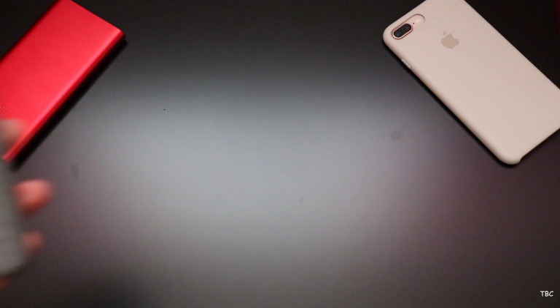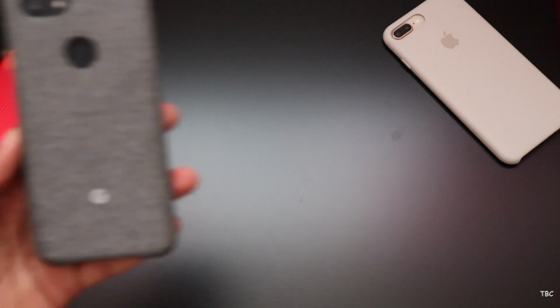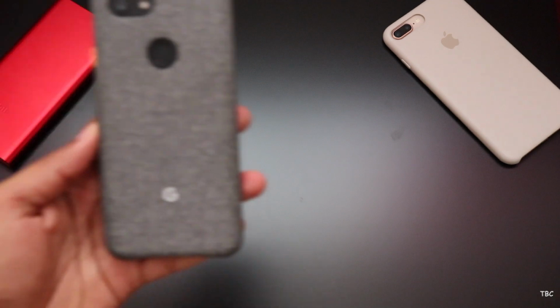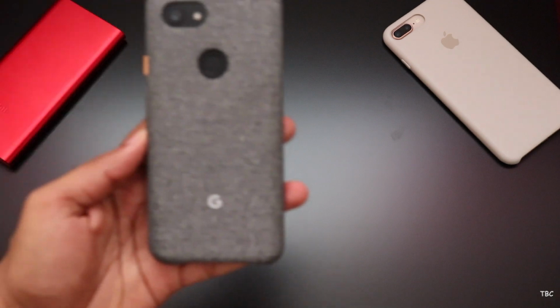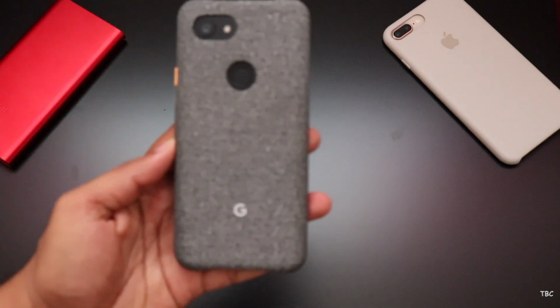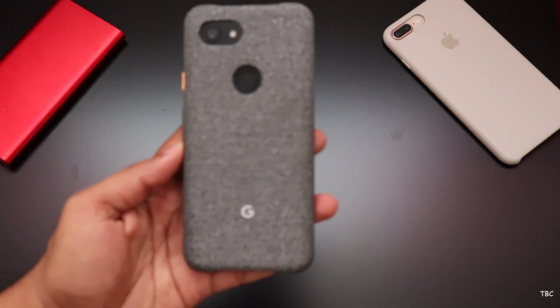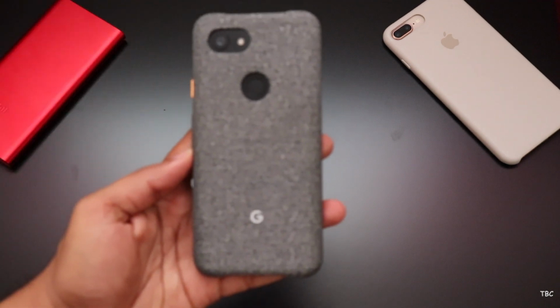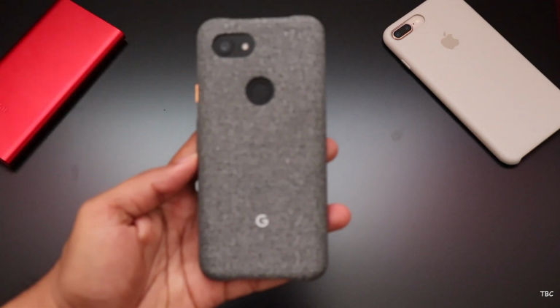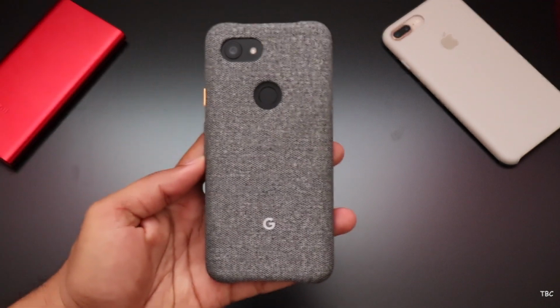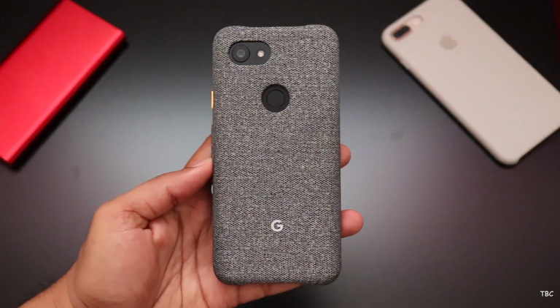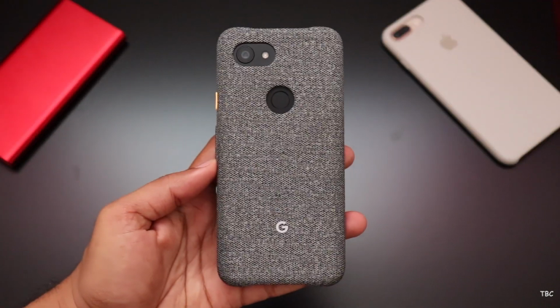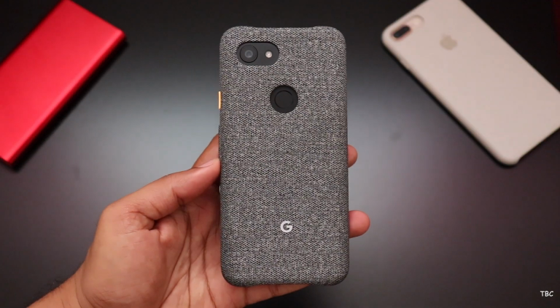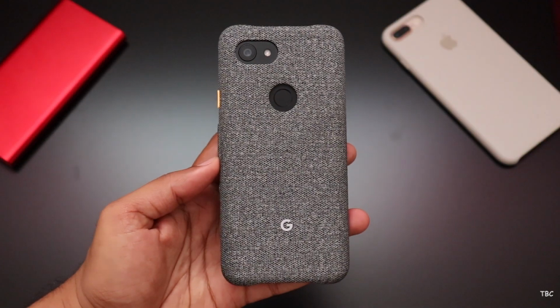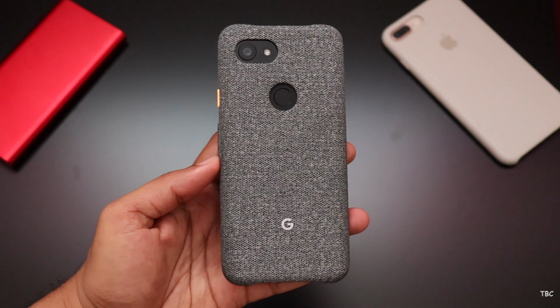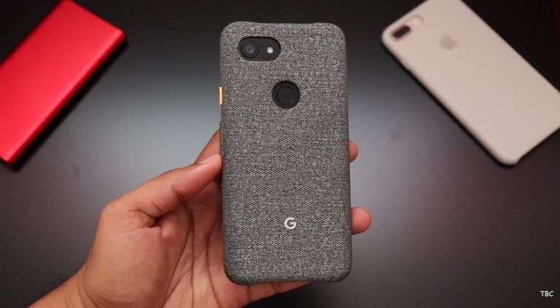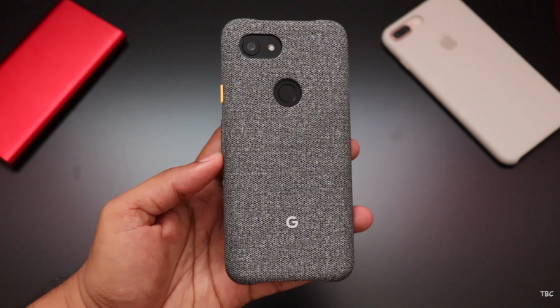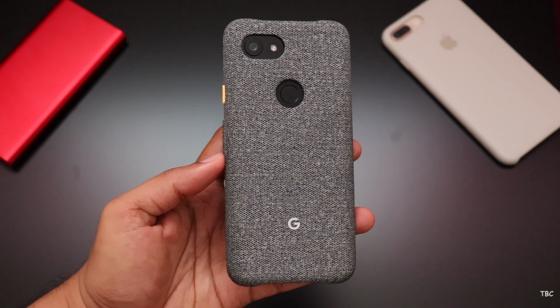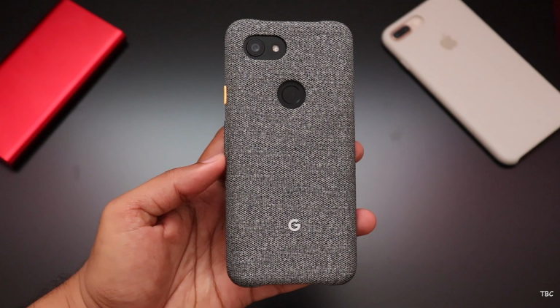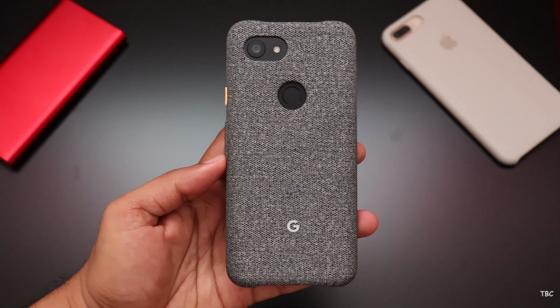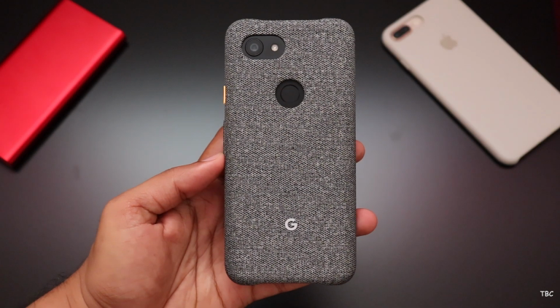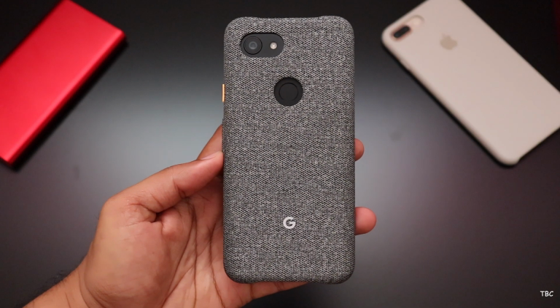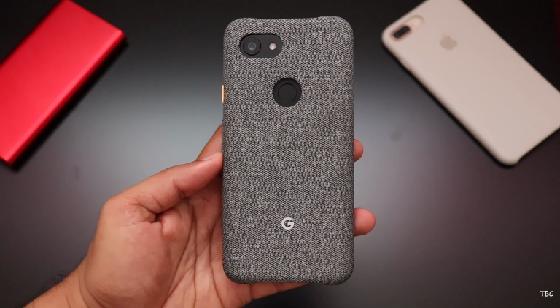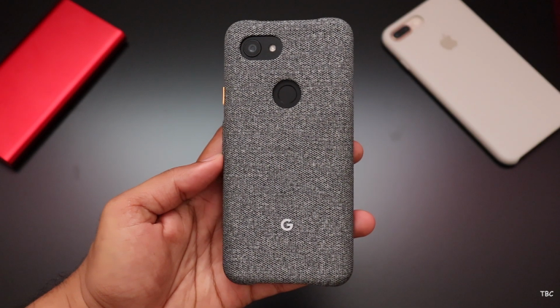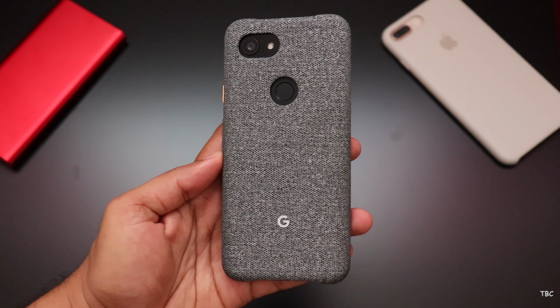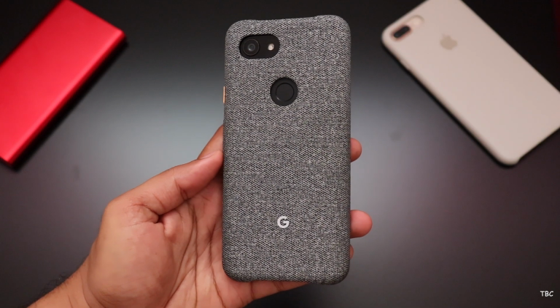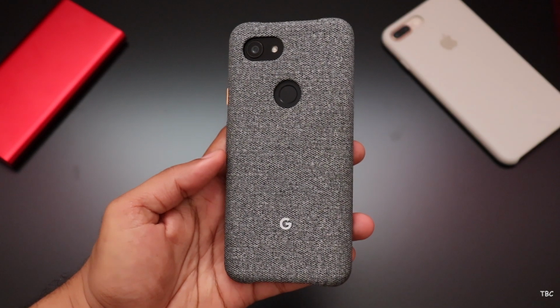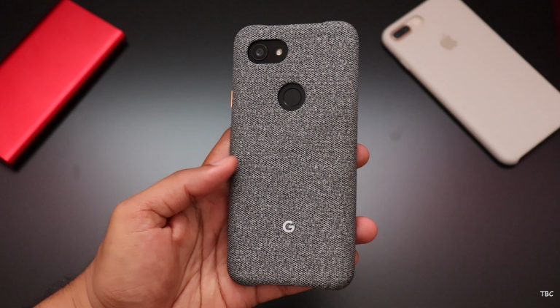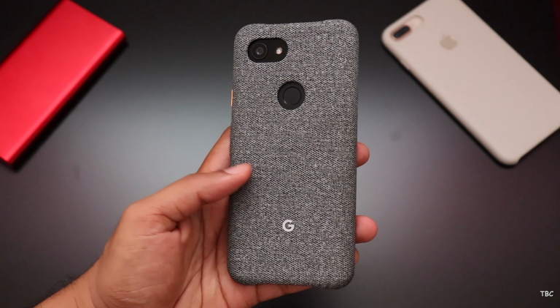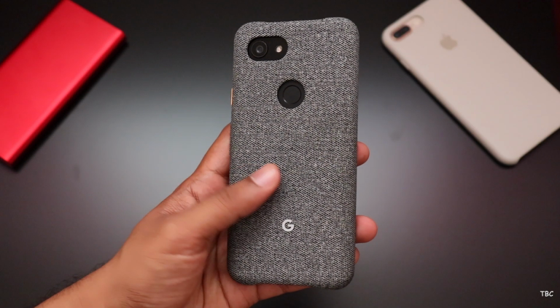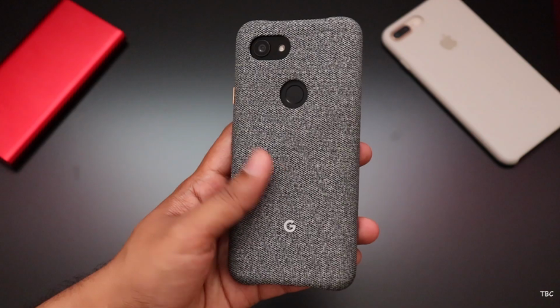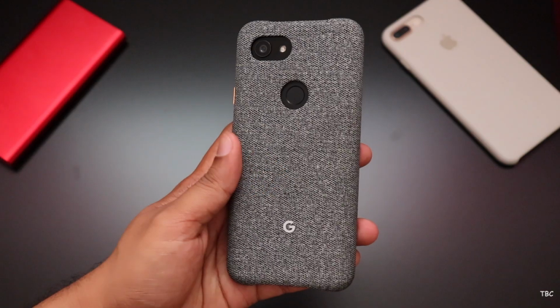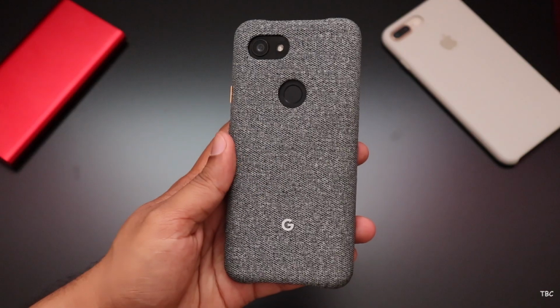Hi guys, welcome back. This video is a review about the official back cover for the Pixel 3a series.